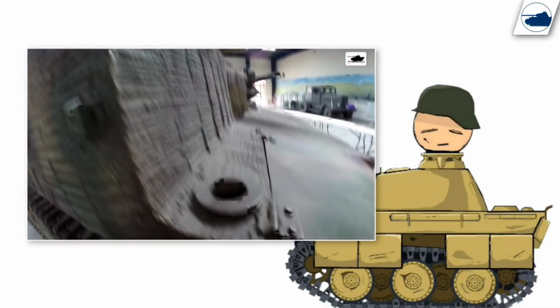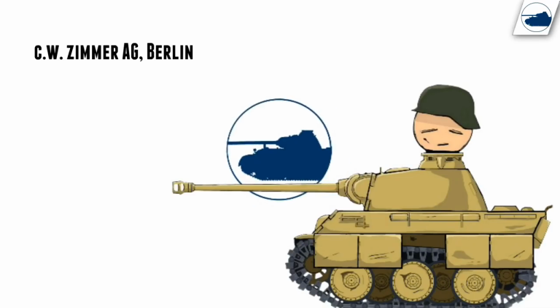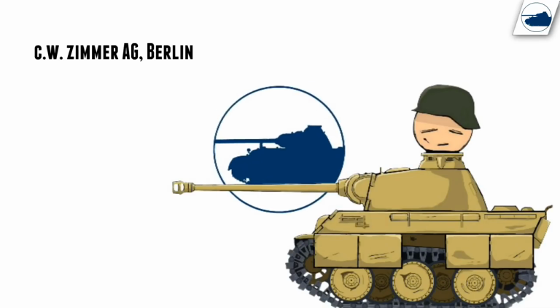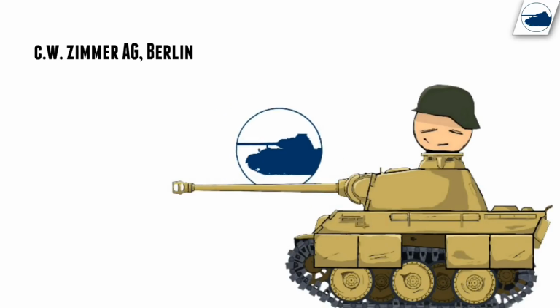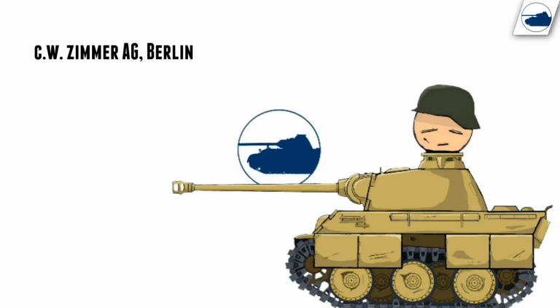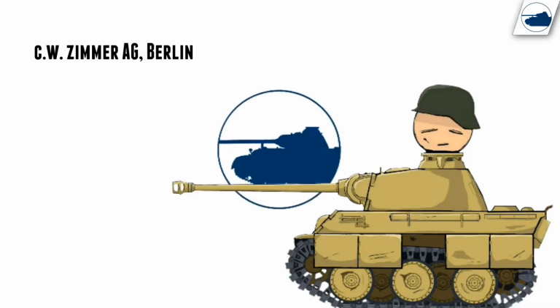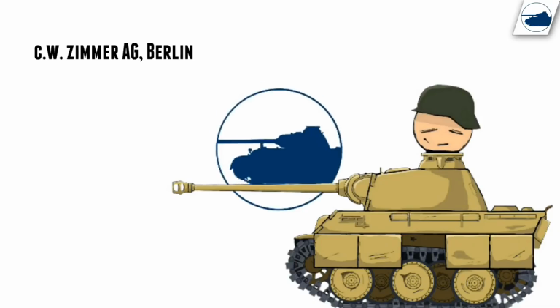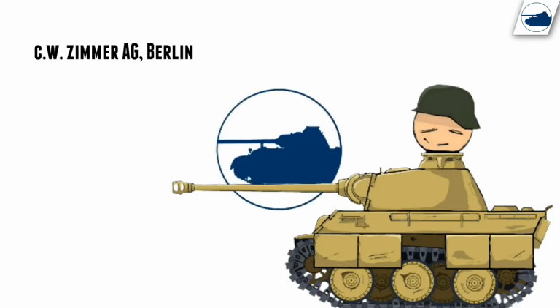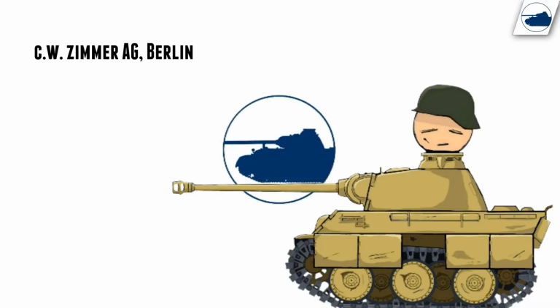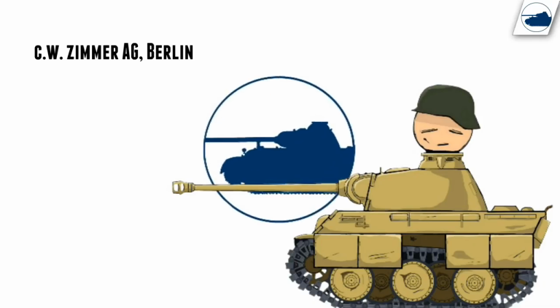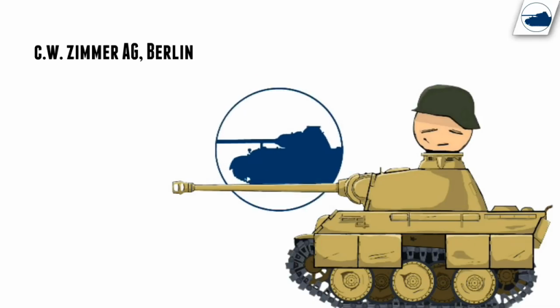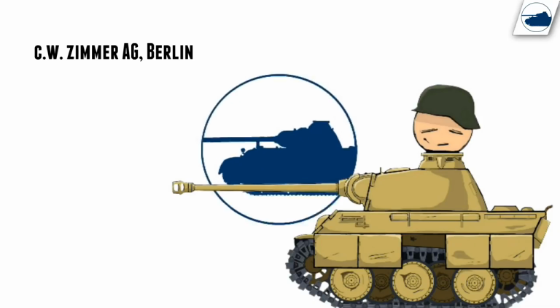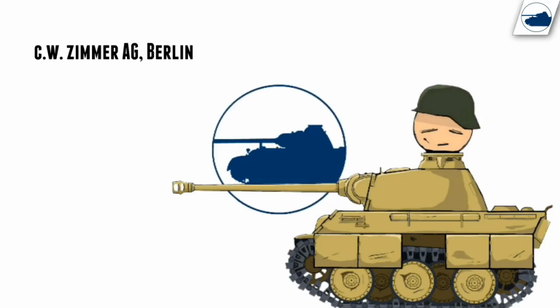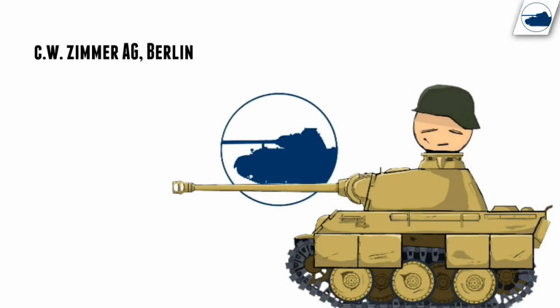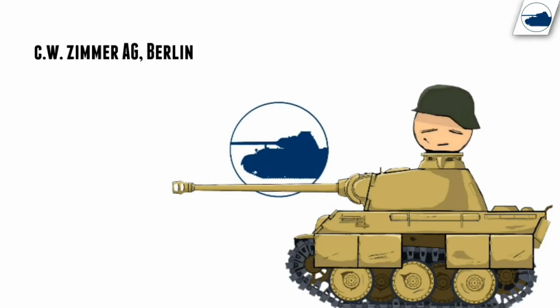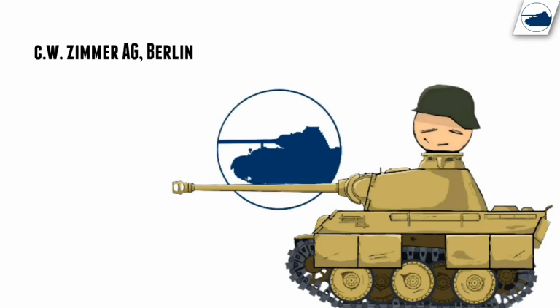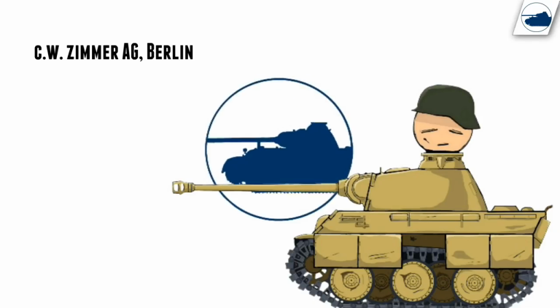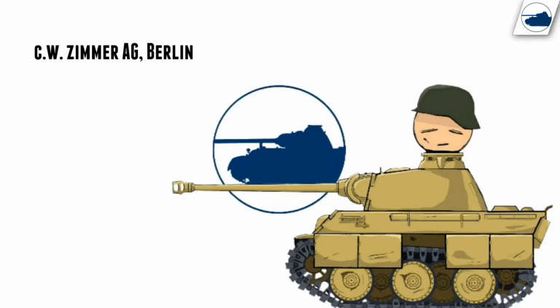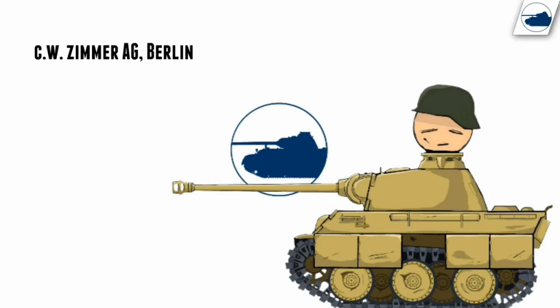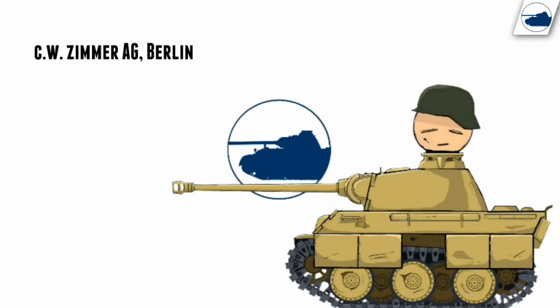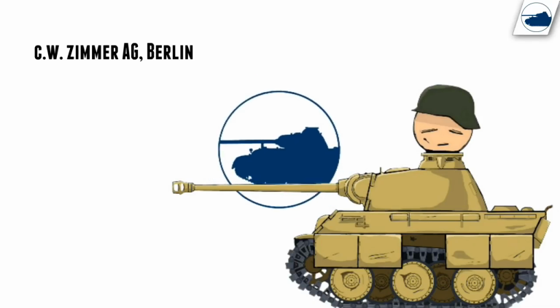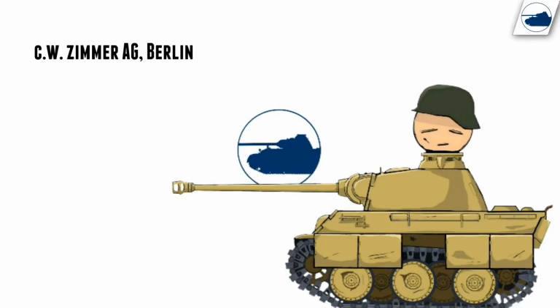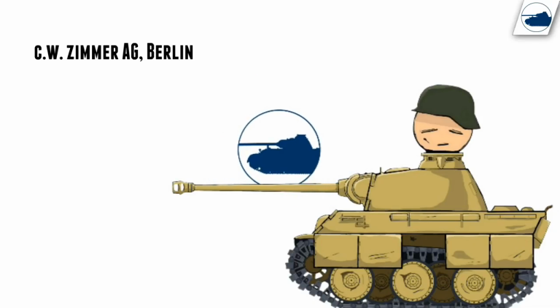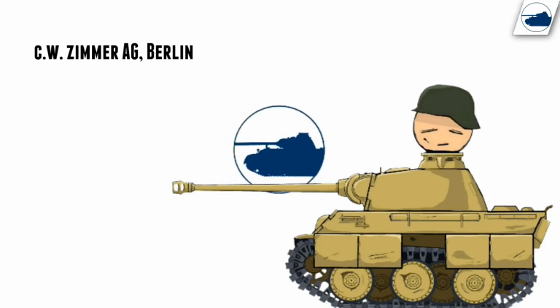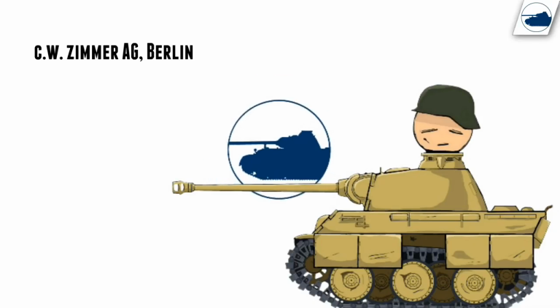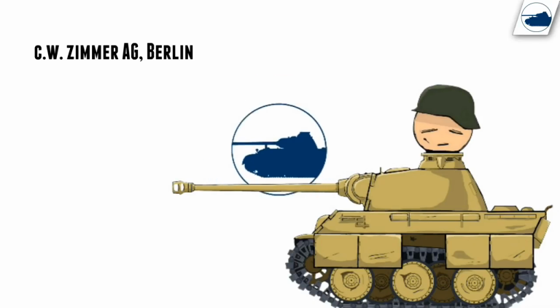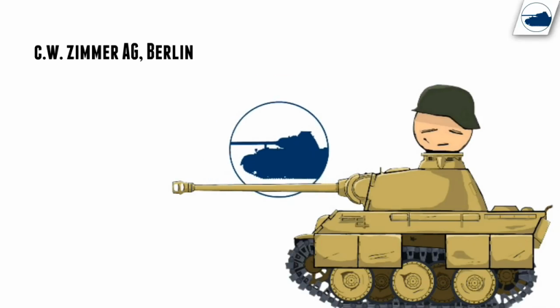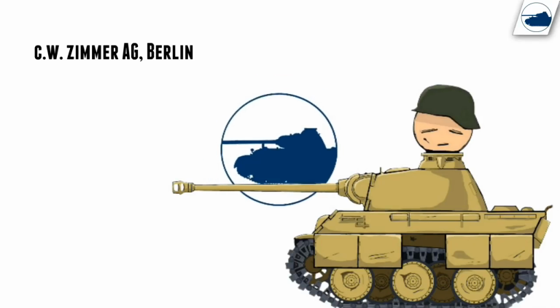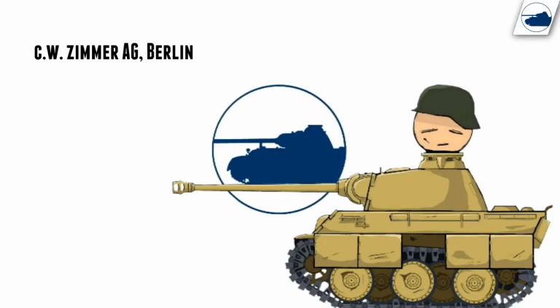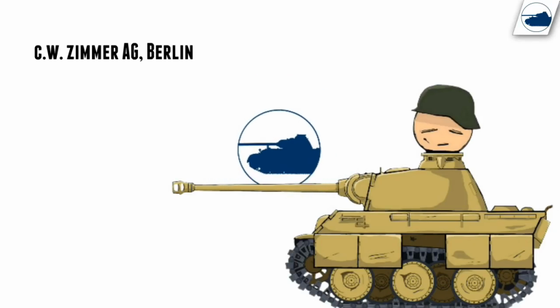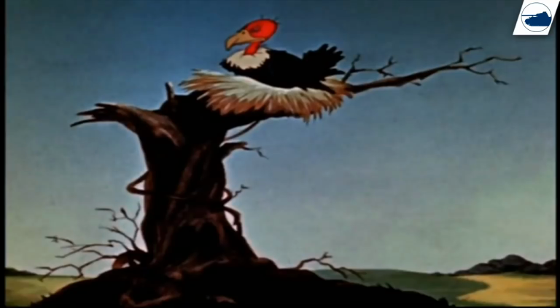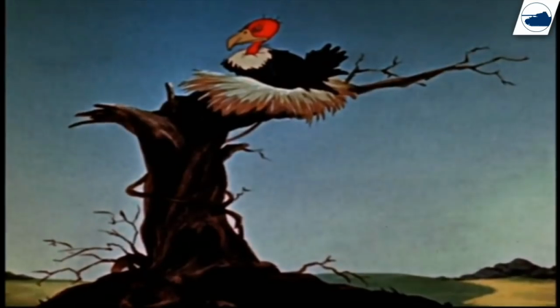The name Zimmerit comes from the developing company CW Zimmerit, which was located in Berlin.